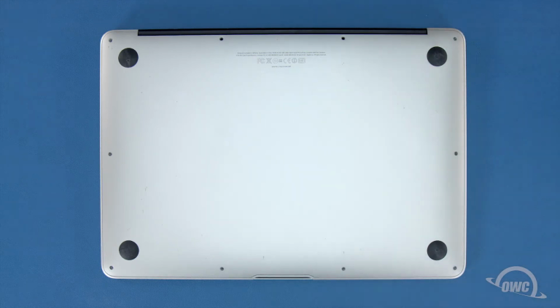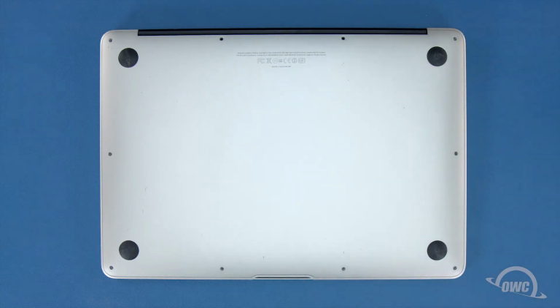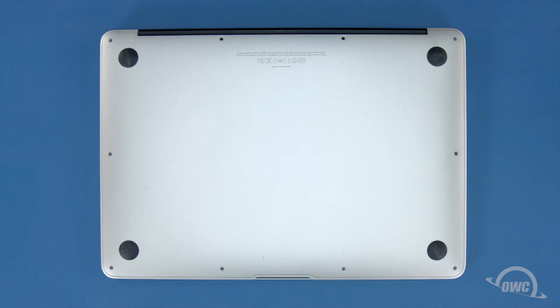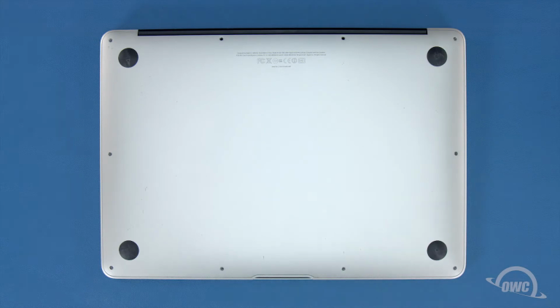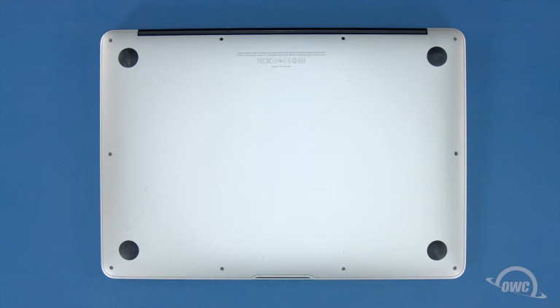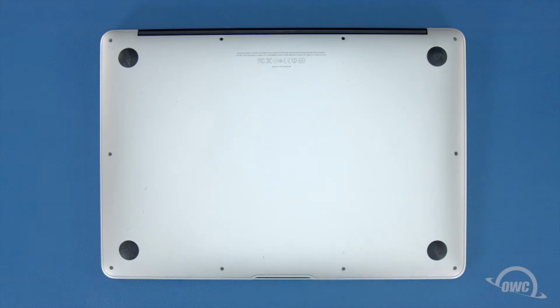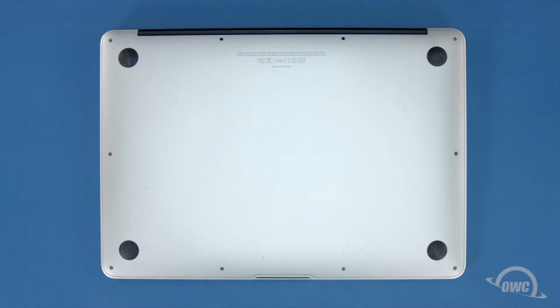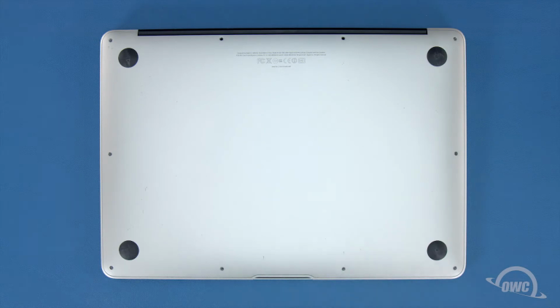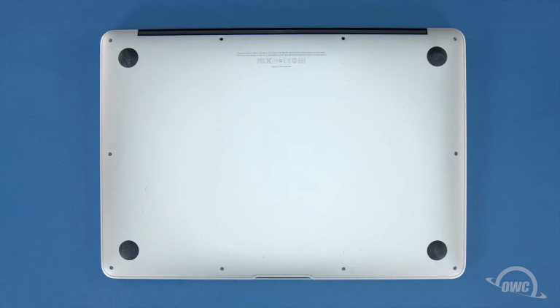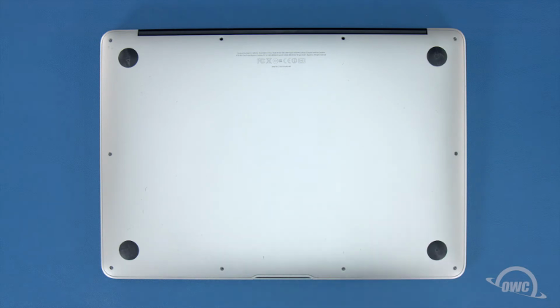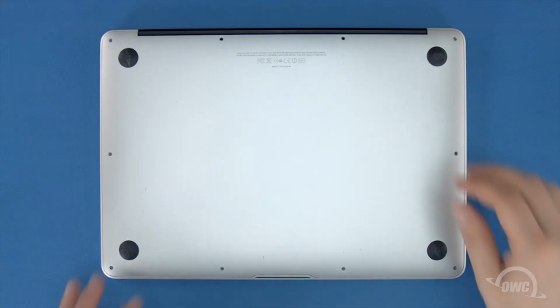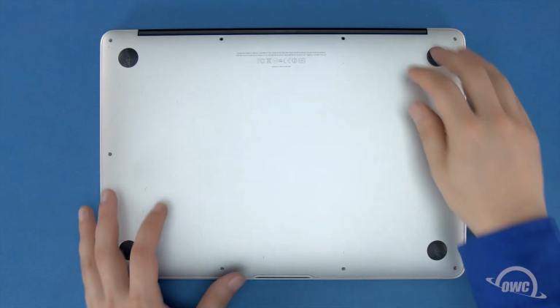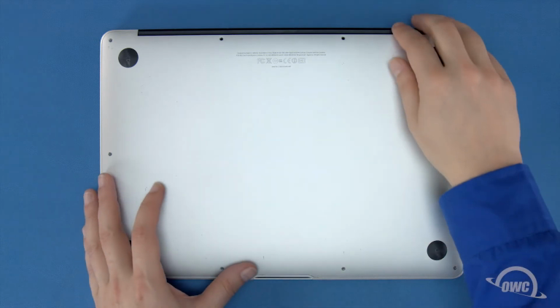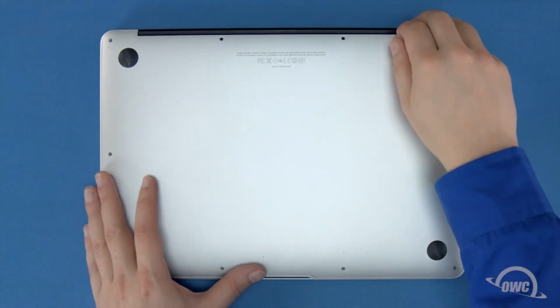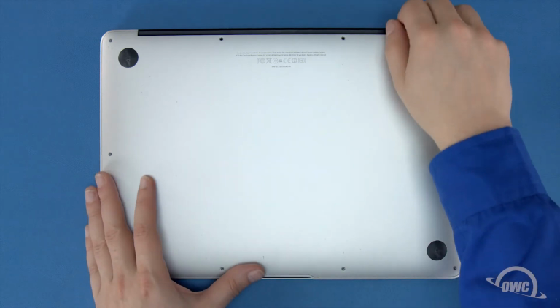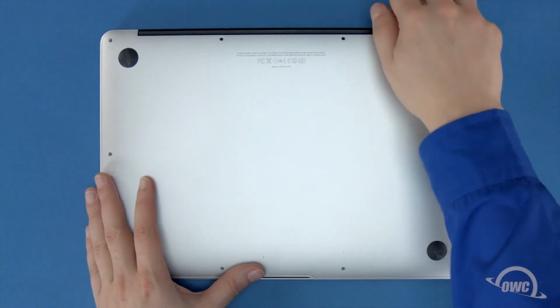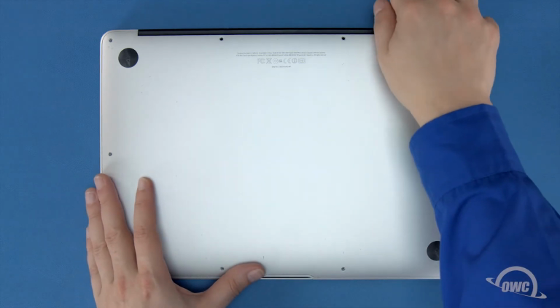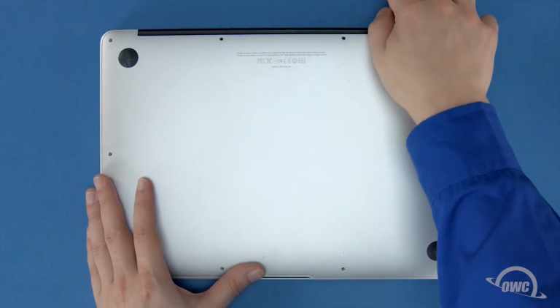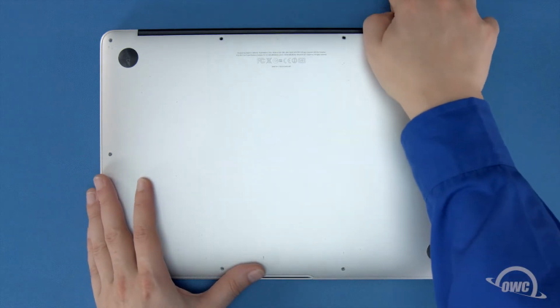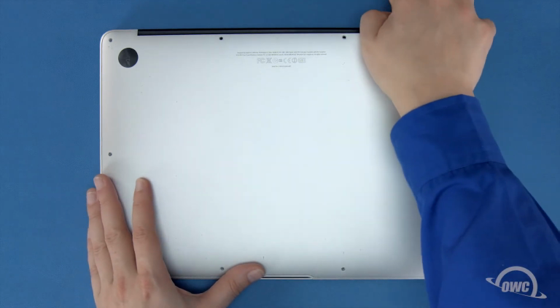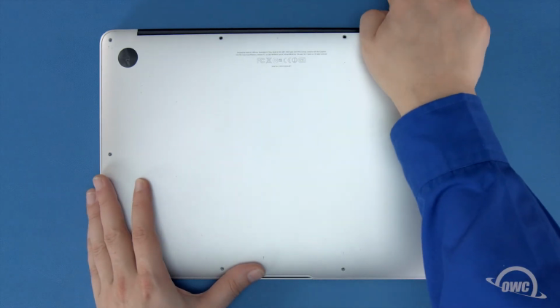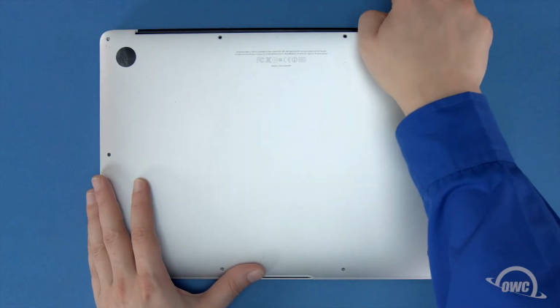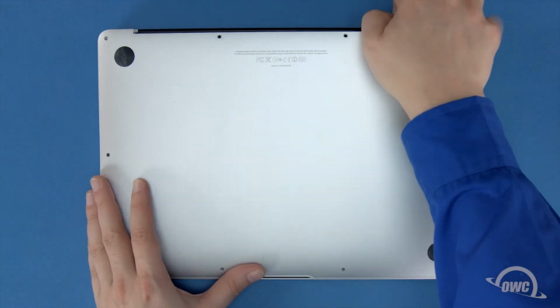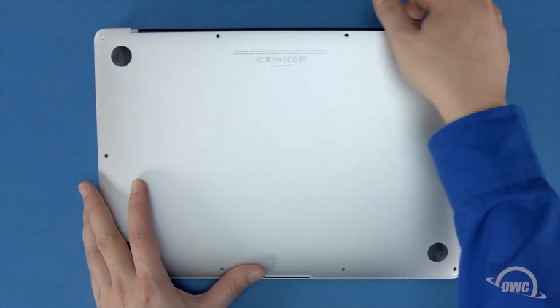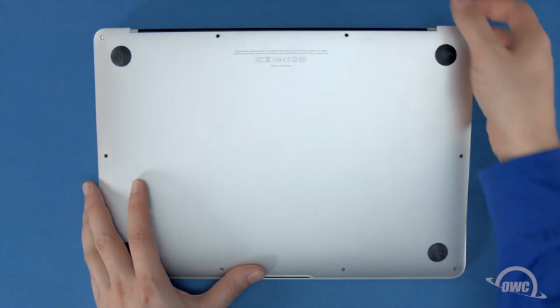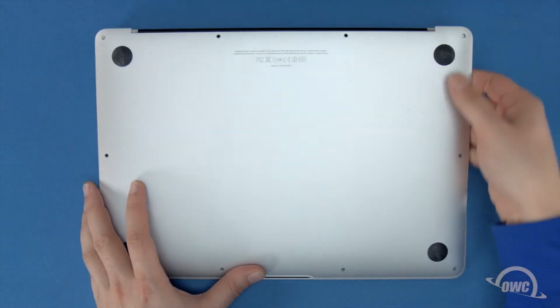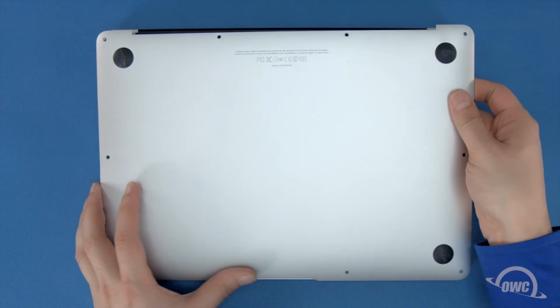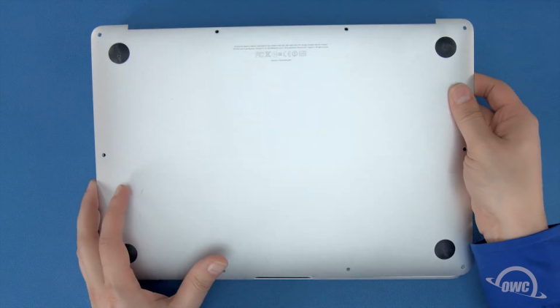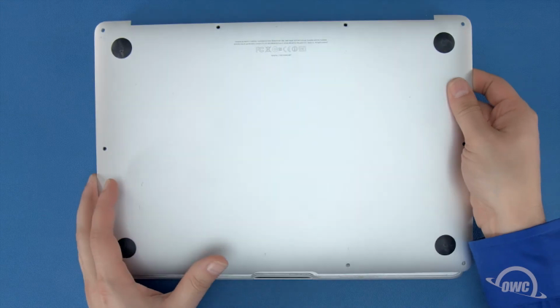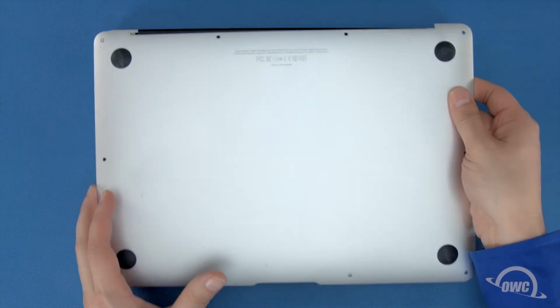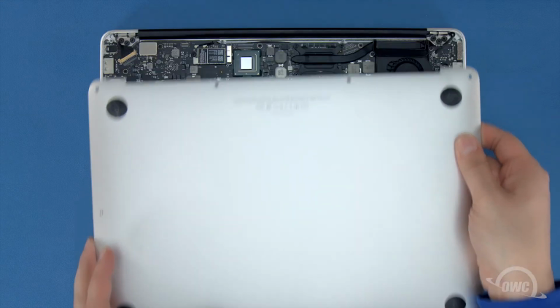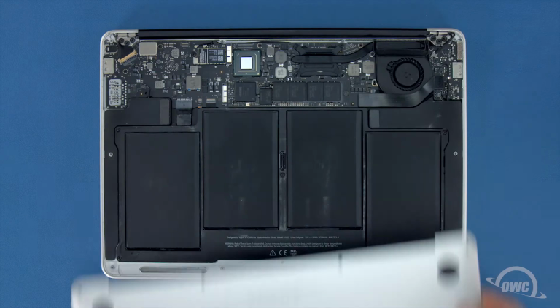You can now lift the bottom cover up and off. There's a snap underneath near the center, so you may have to pull a bit to detach it.